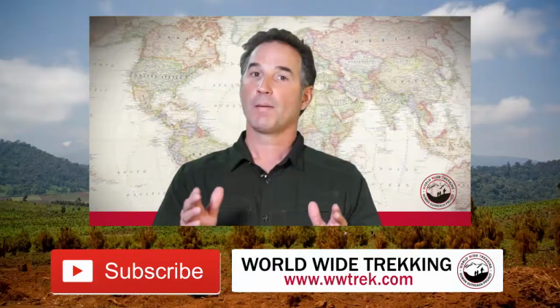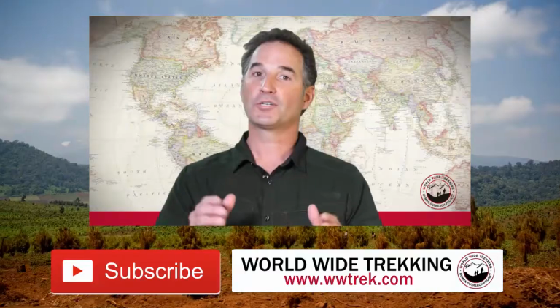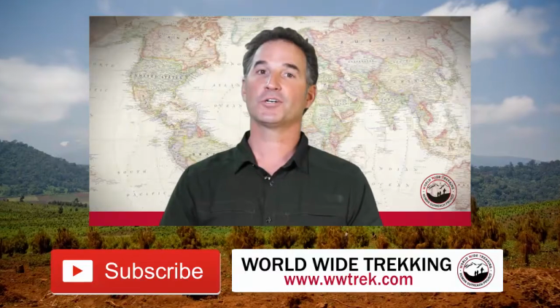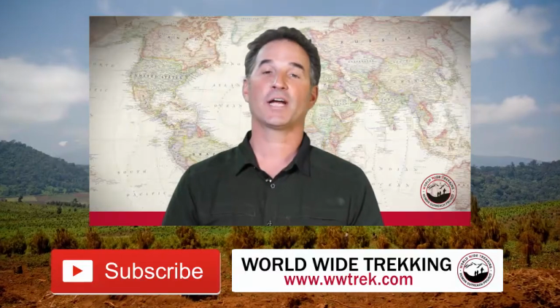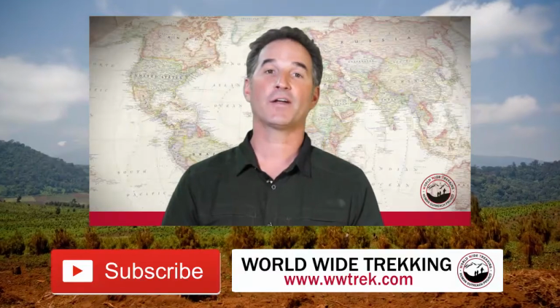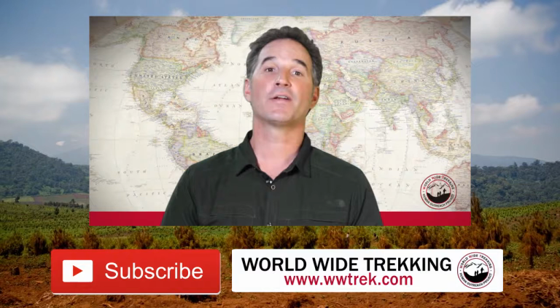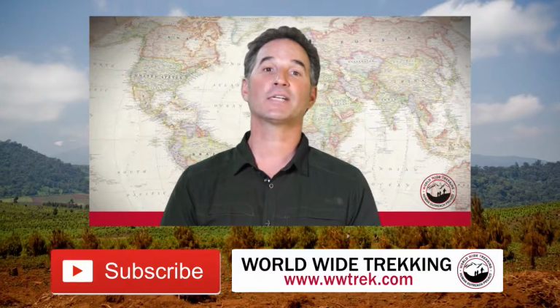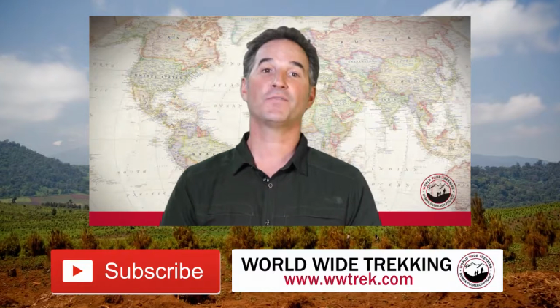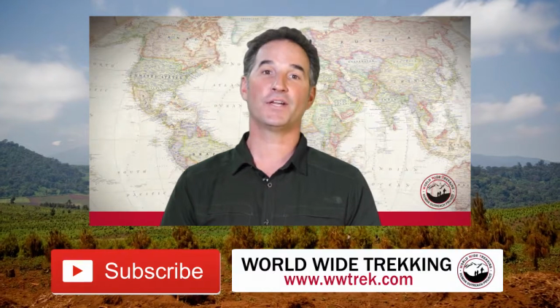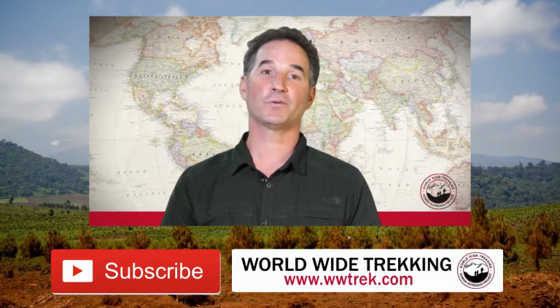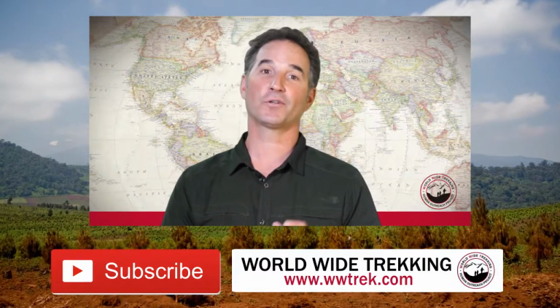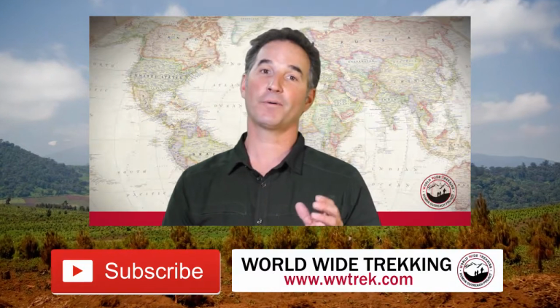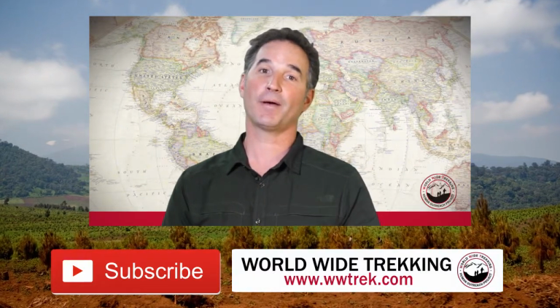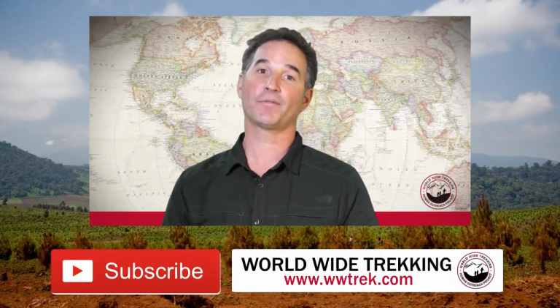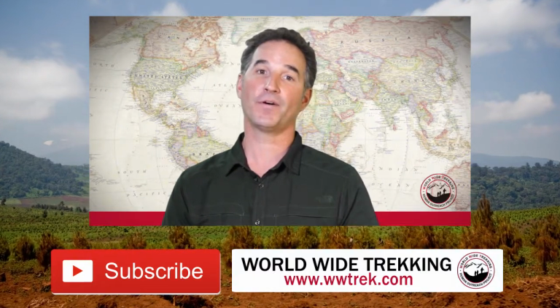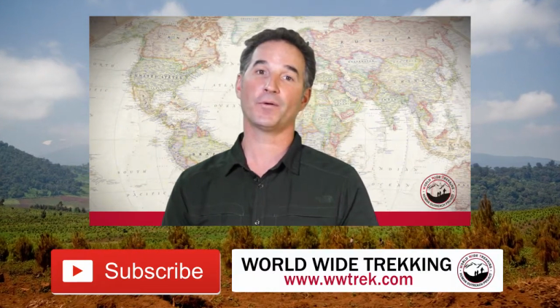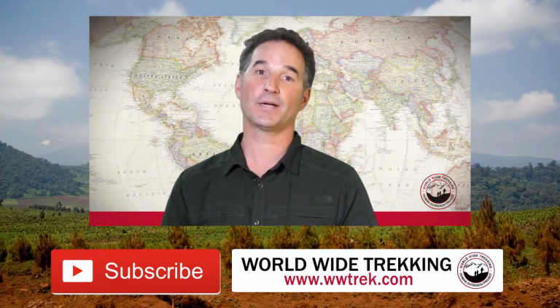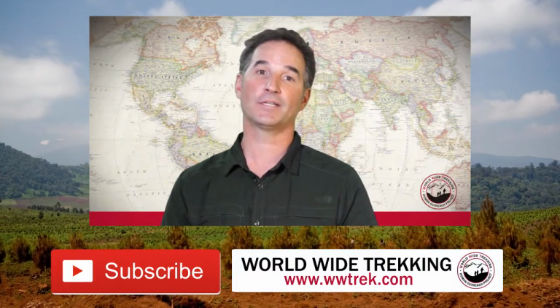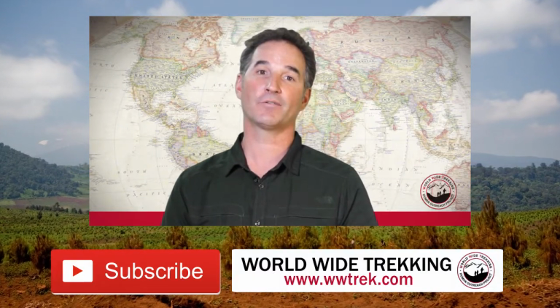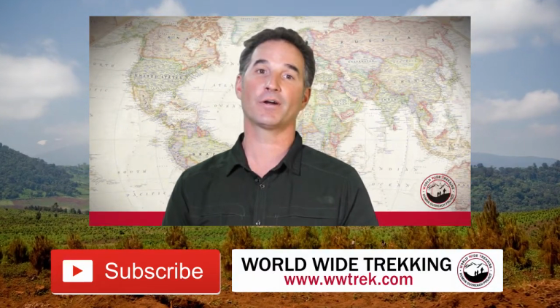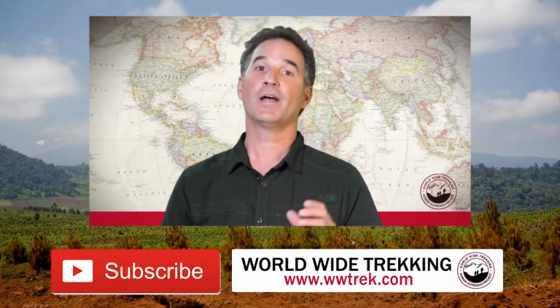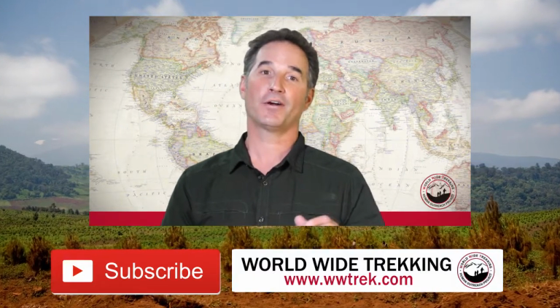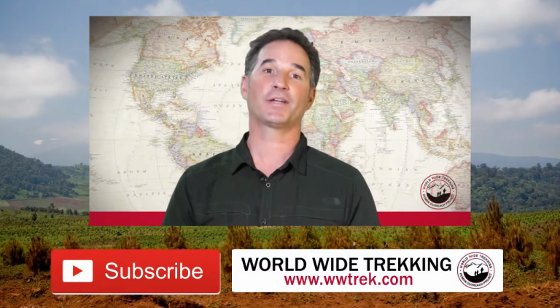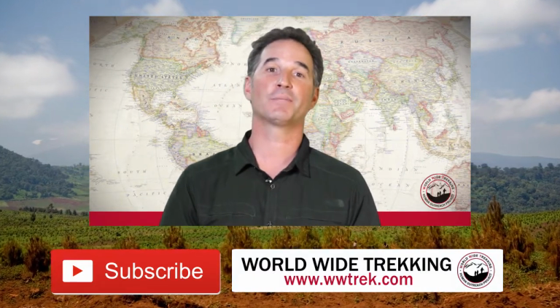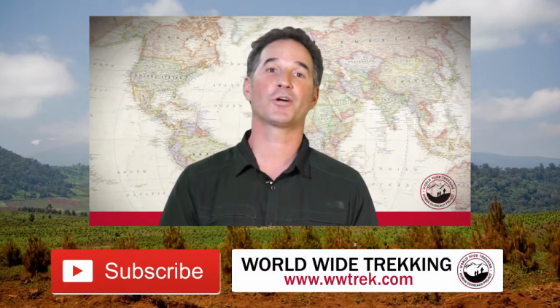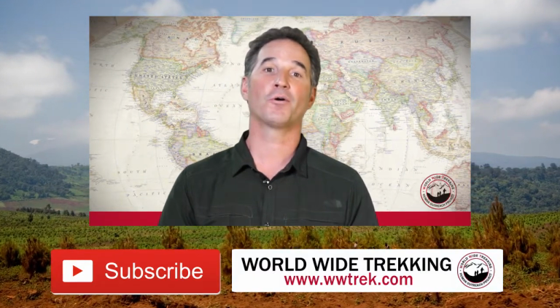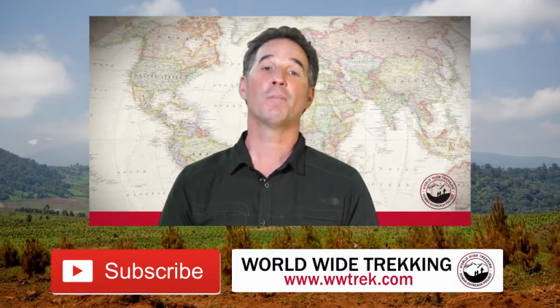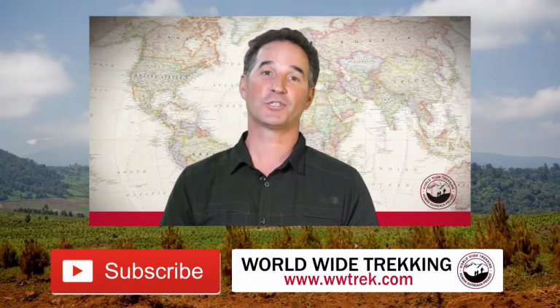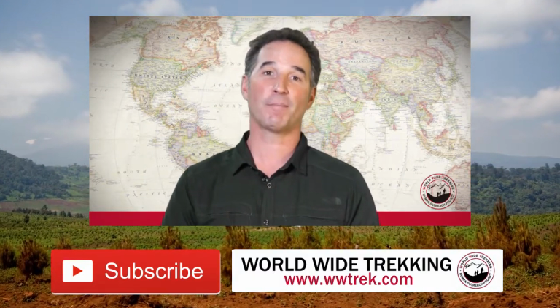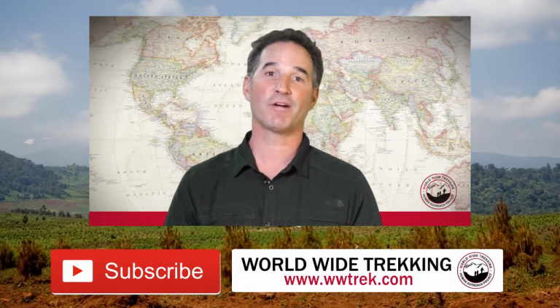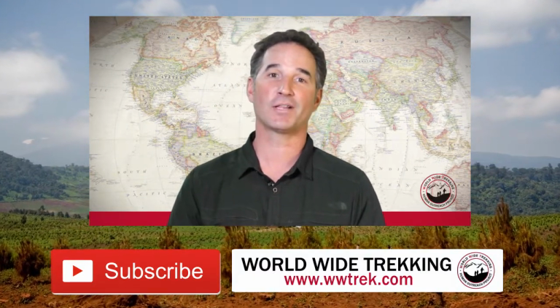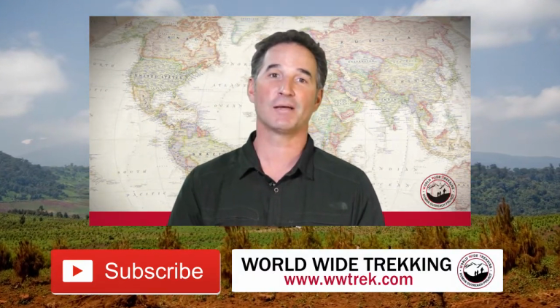Make sure to check out our next video to learn about the following itinerary on our Kilimanjaro Machame route climbs.